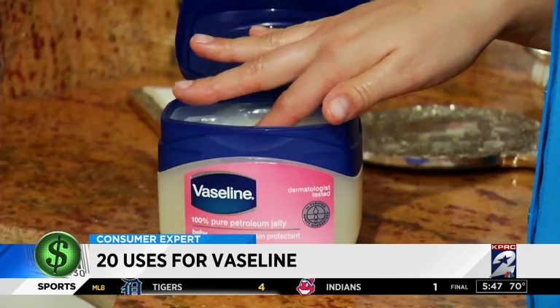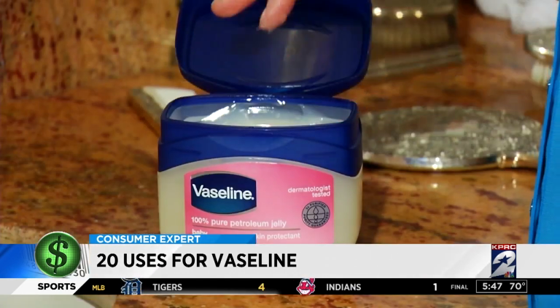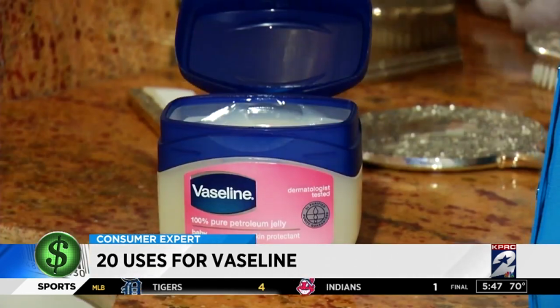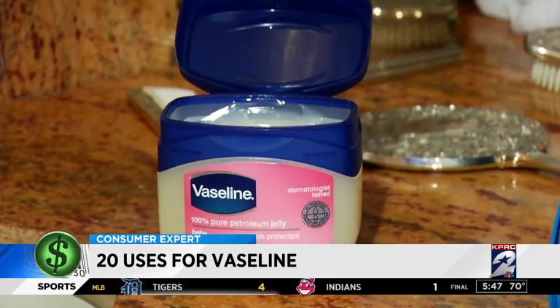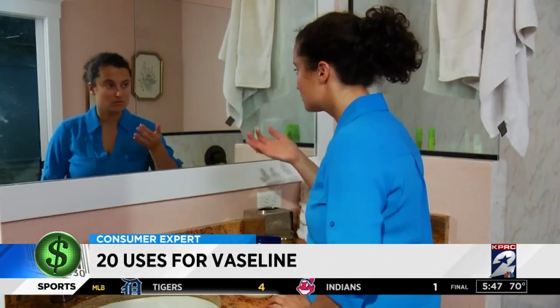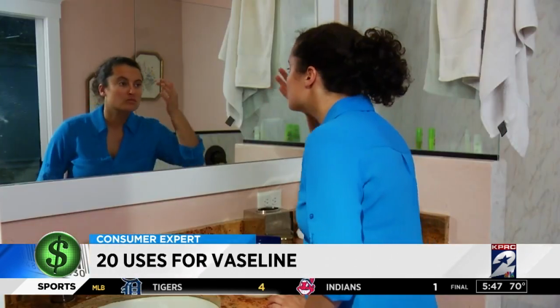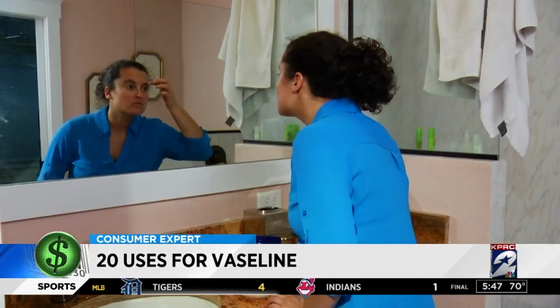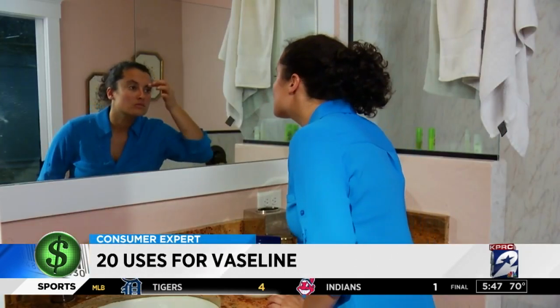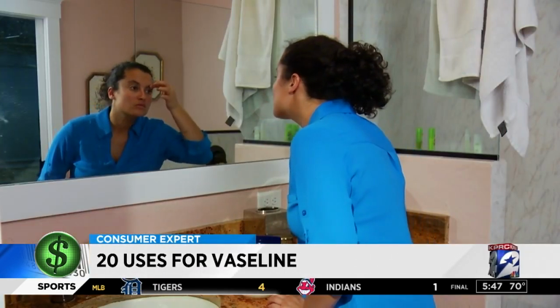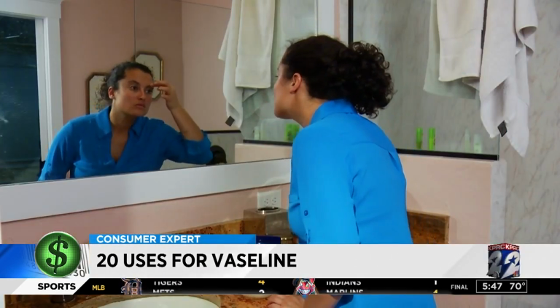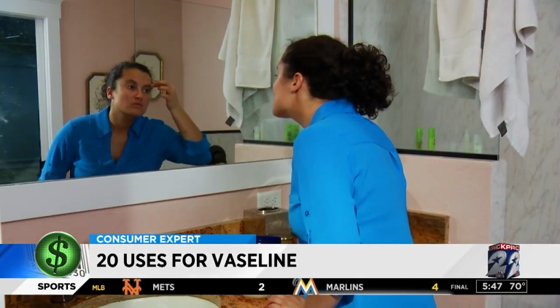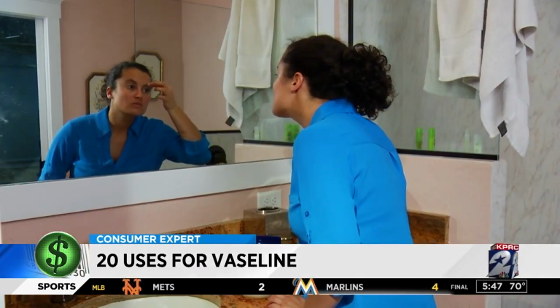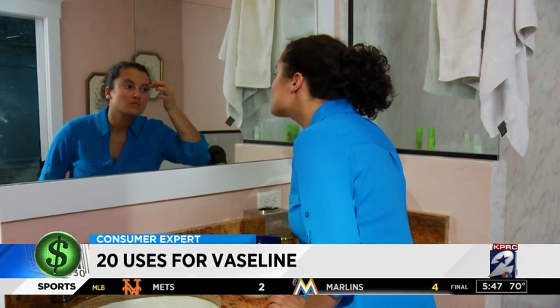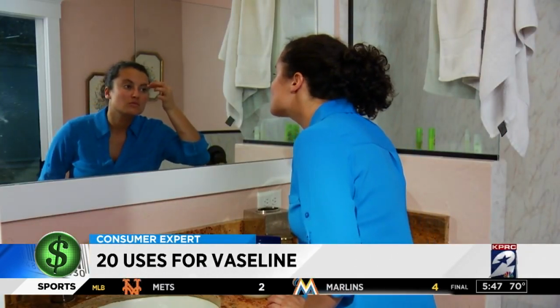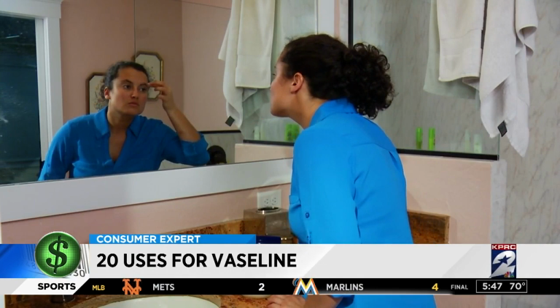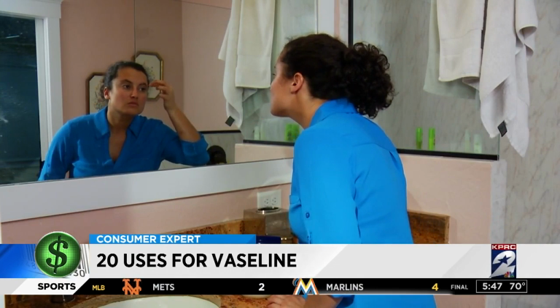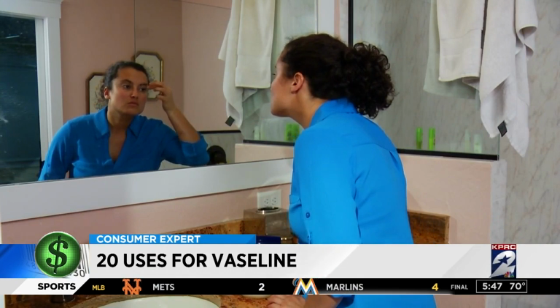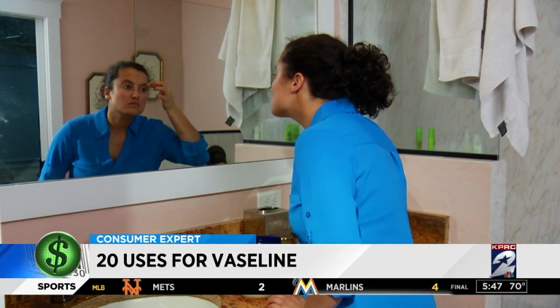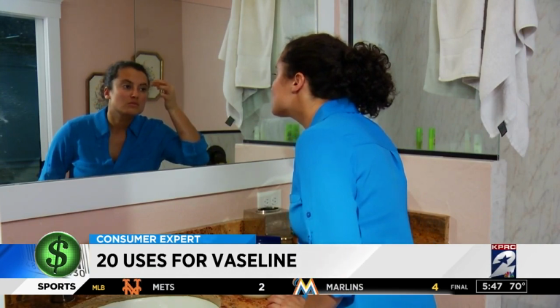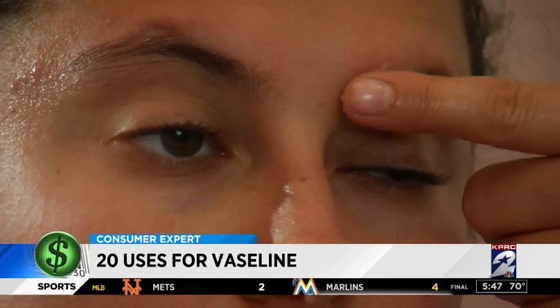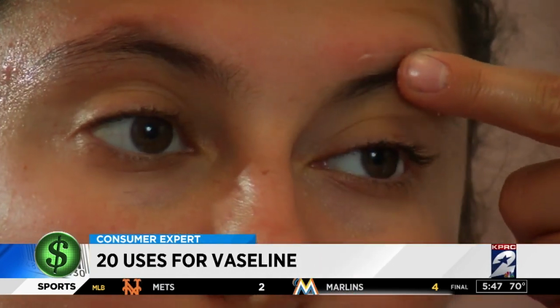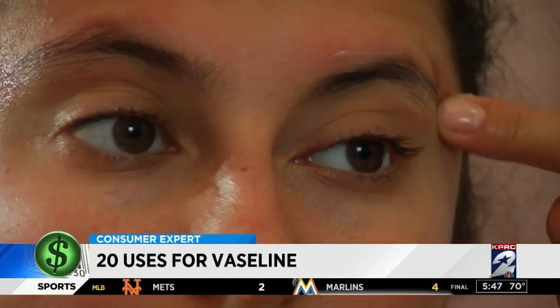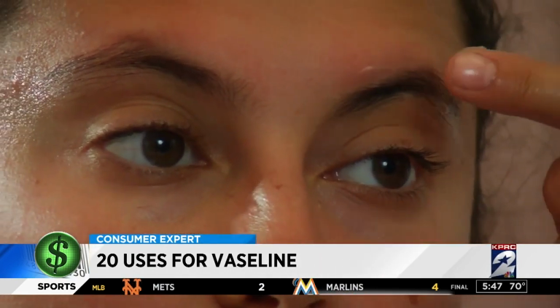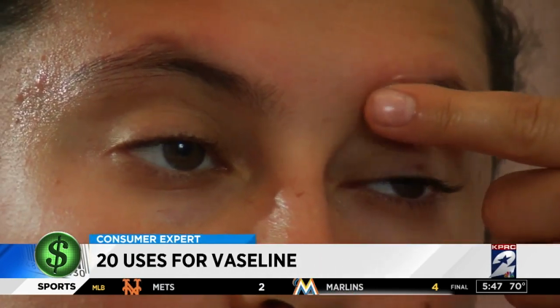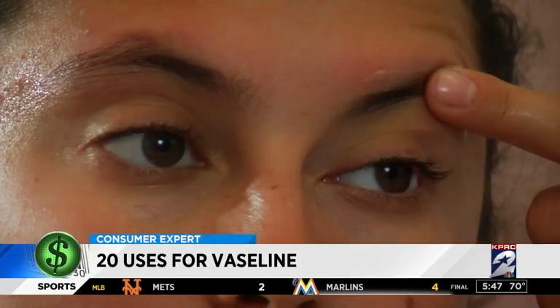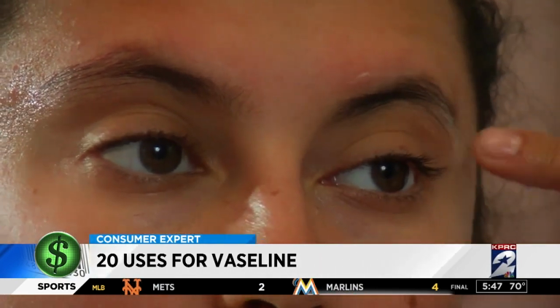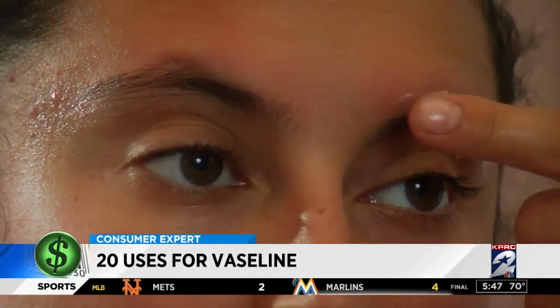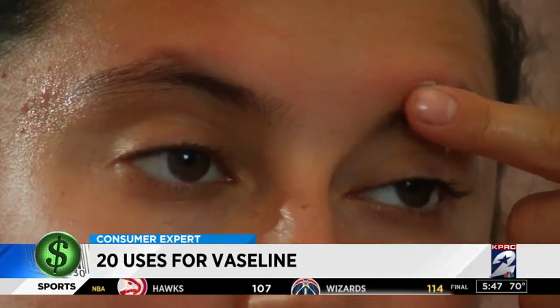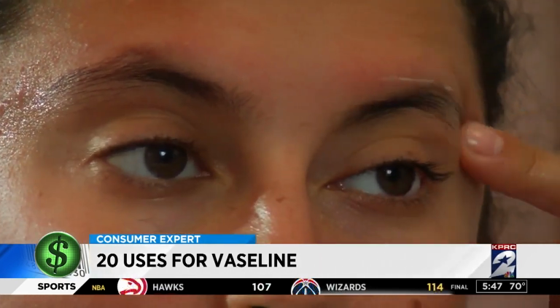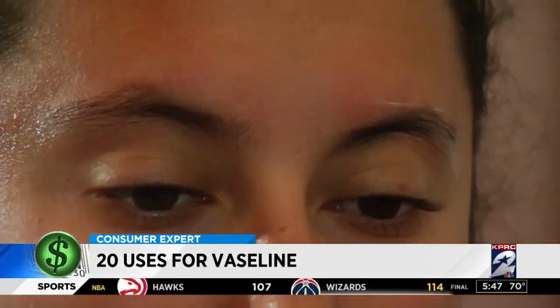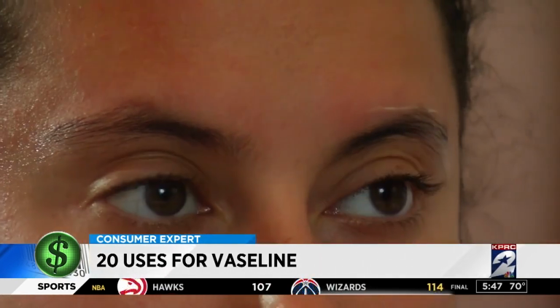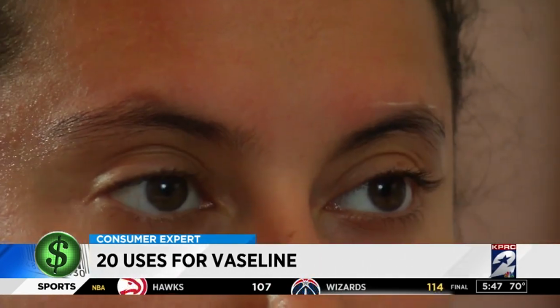Forget about all those expensive hair and makeup products. Vaseline can also help with split ends and control unruly eyebrows.